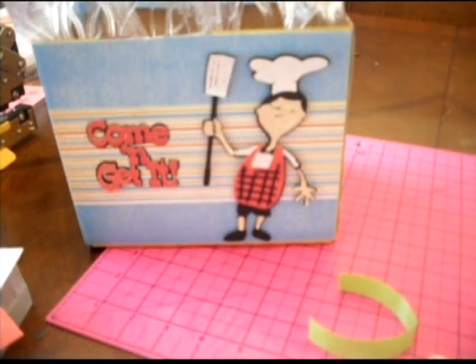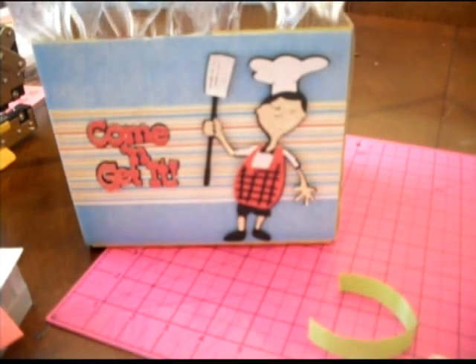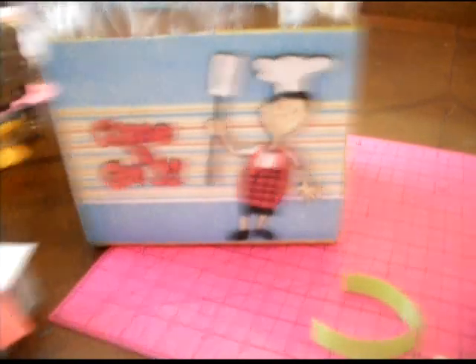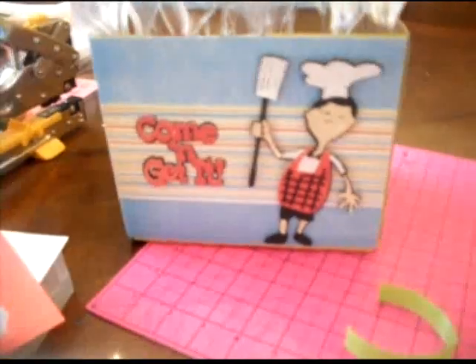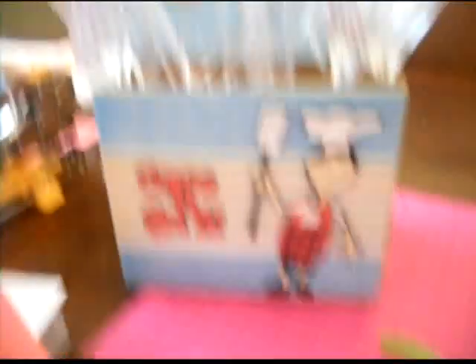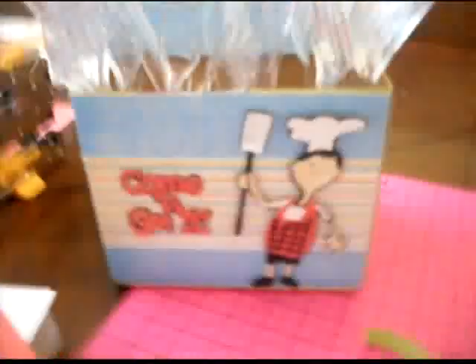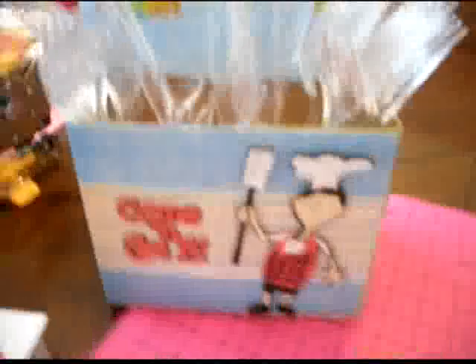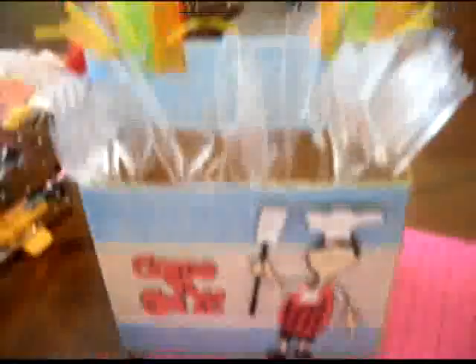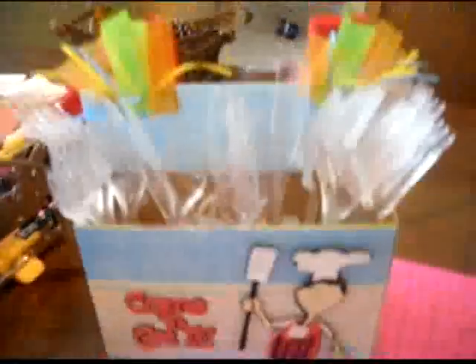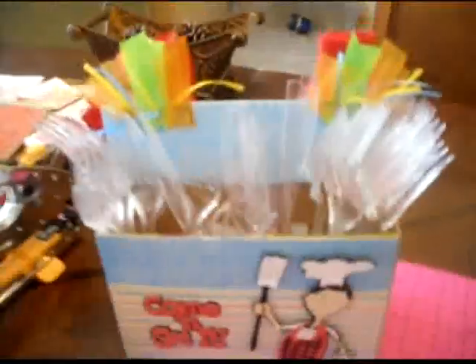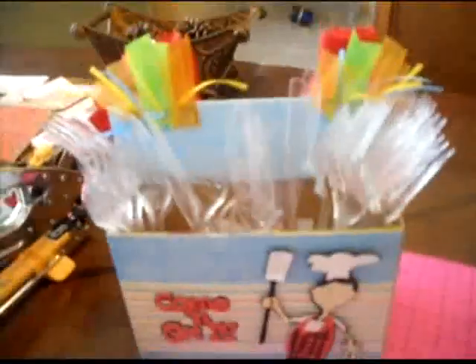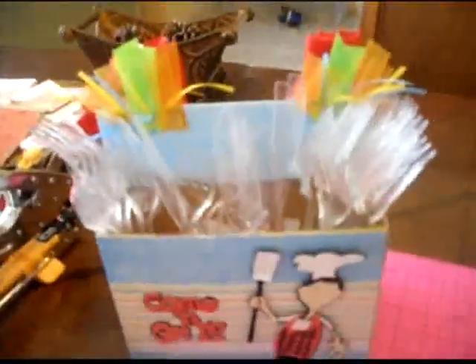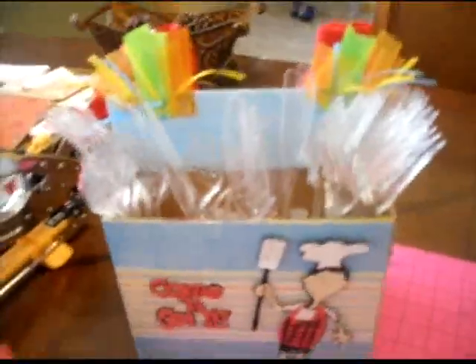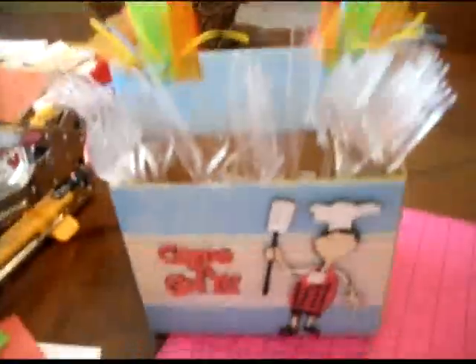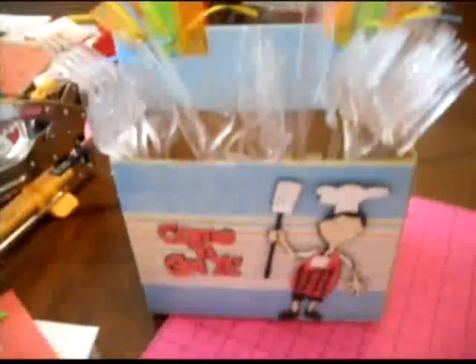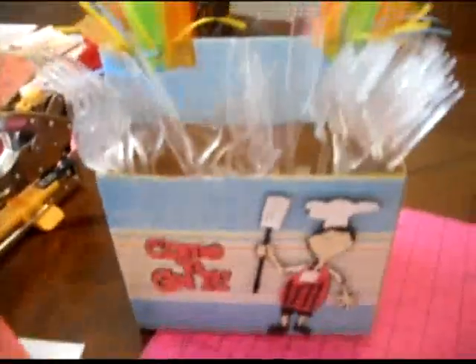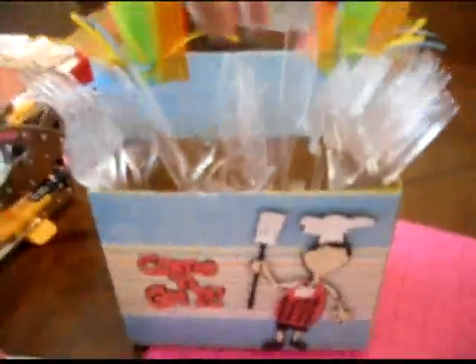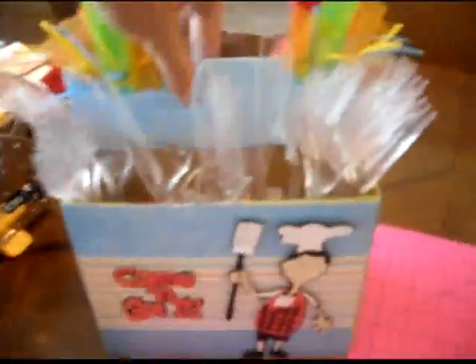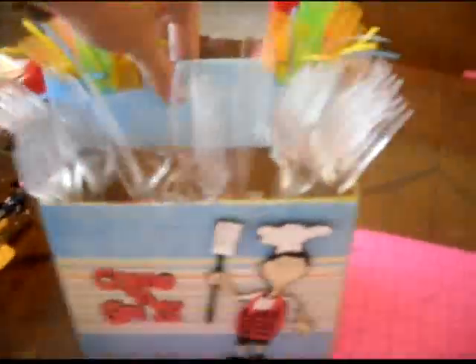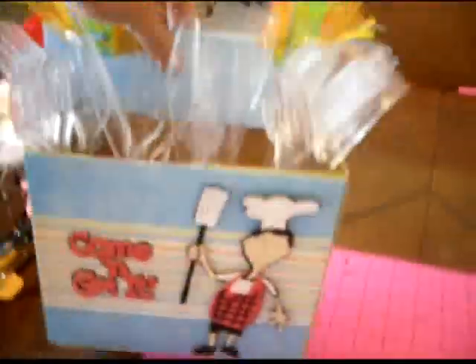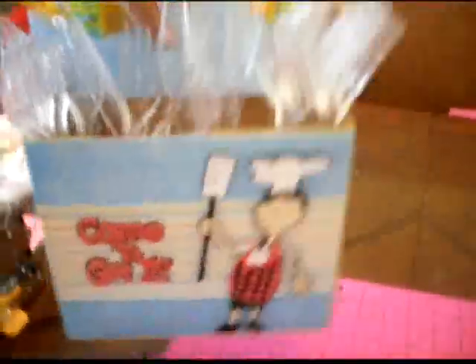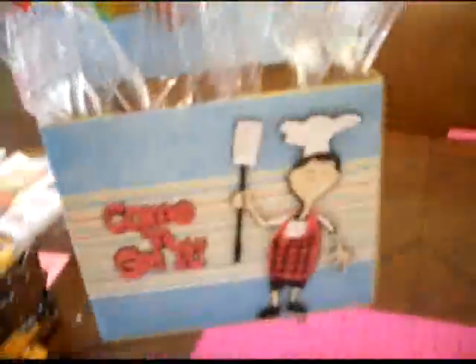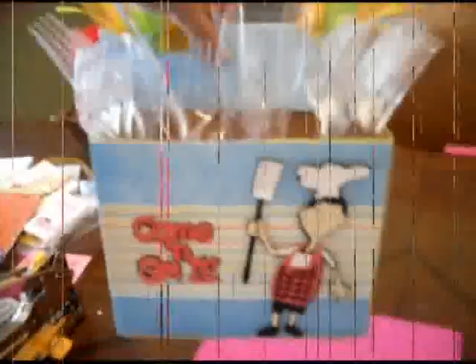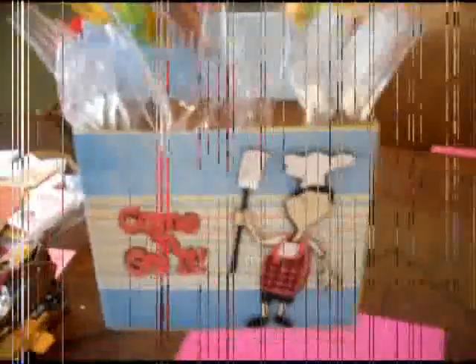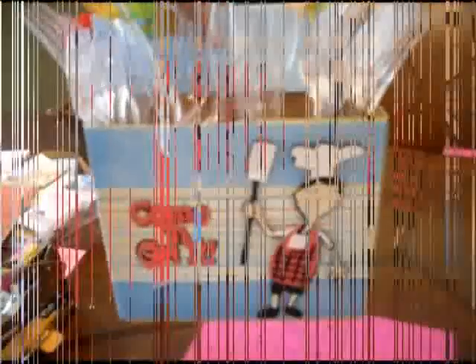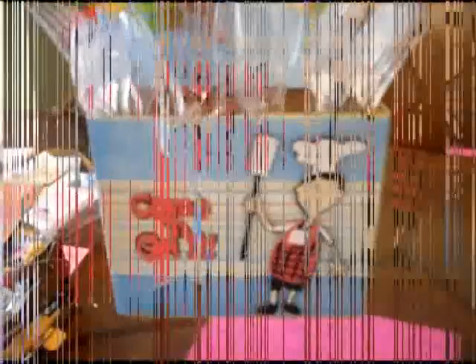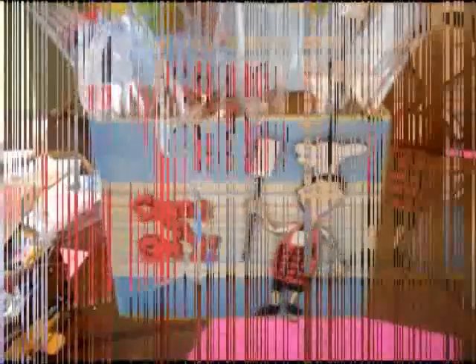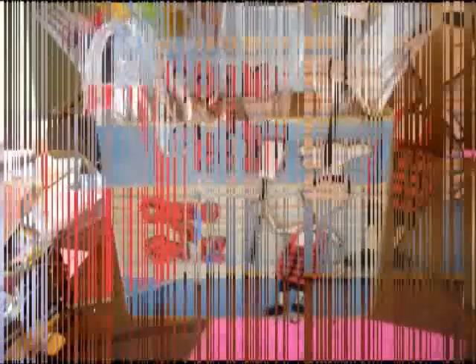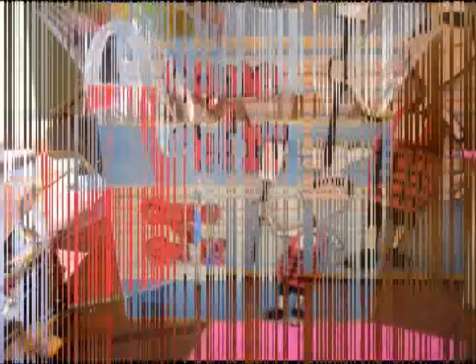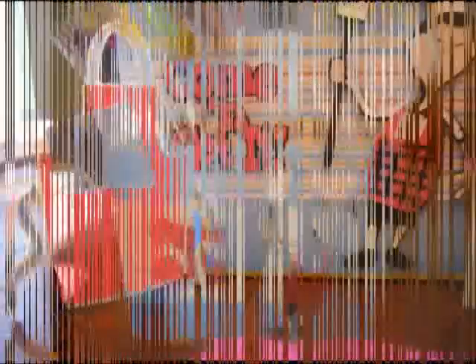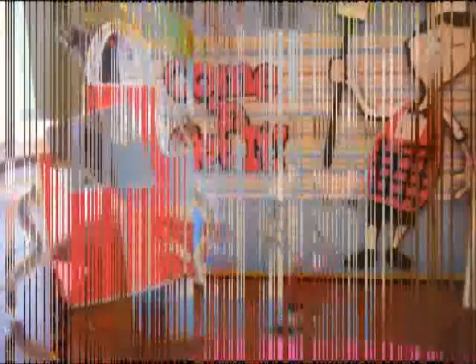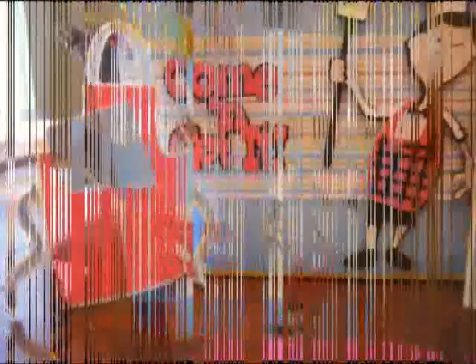There you go — there's our little silverware caddy for your picnic. Thanks for watching!